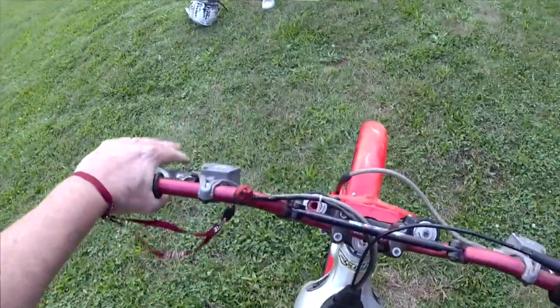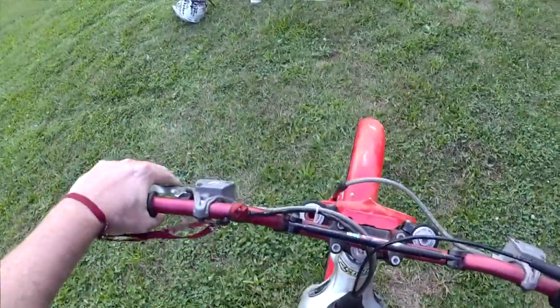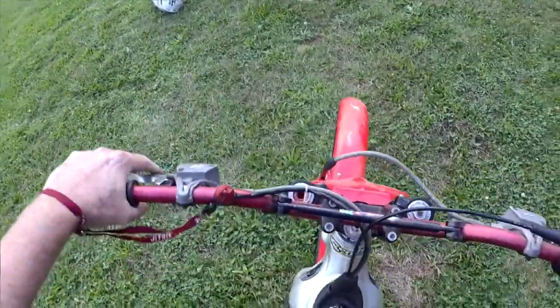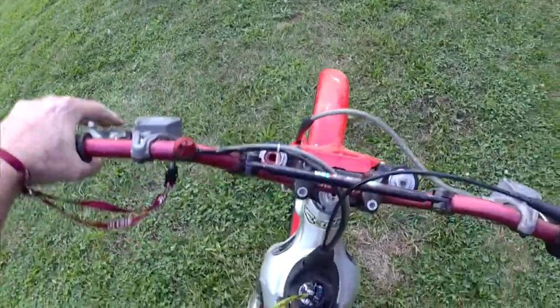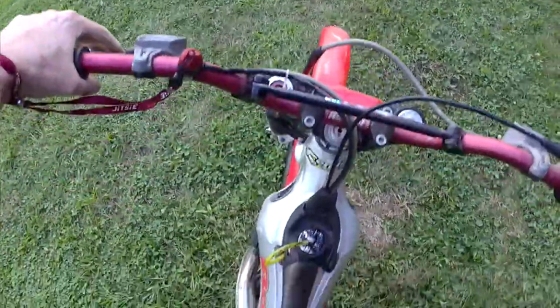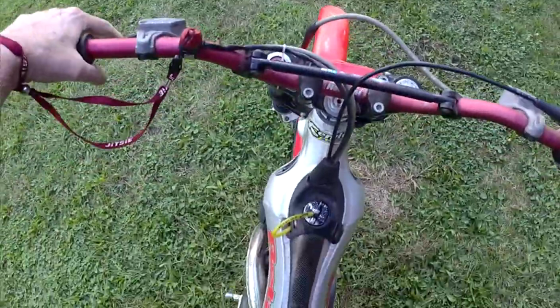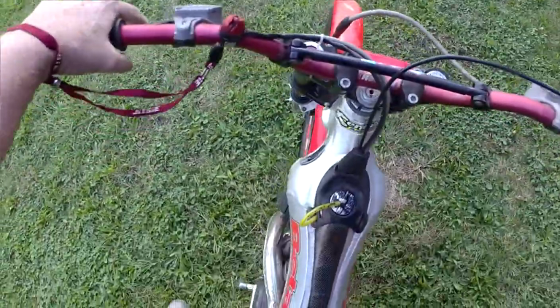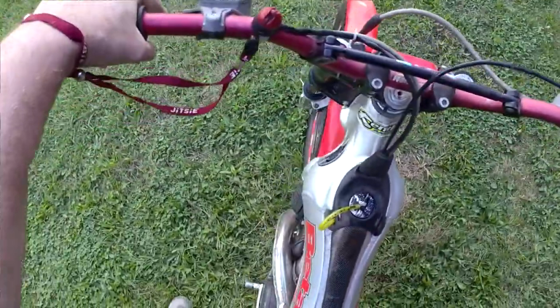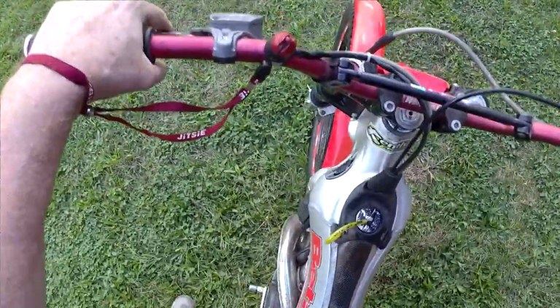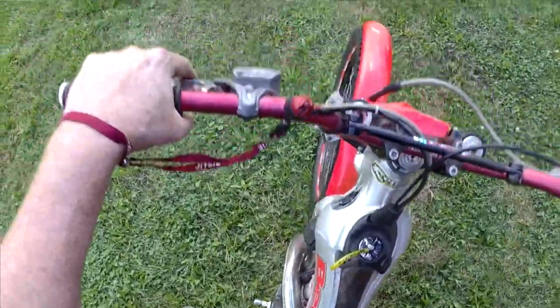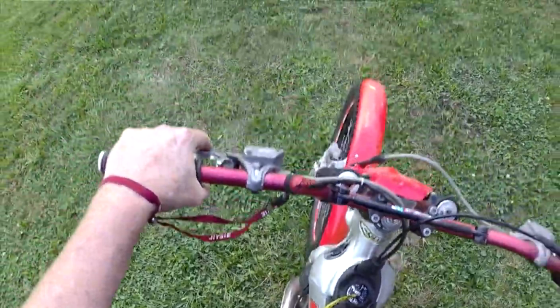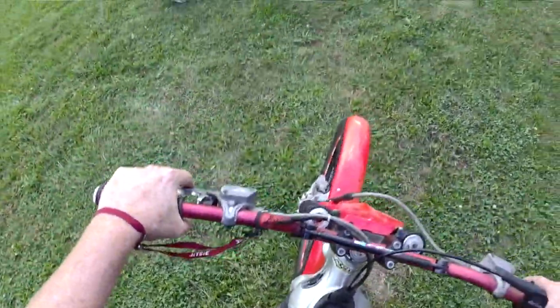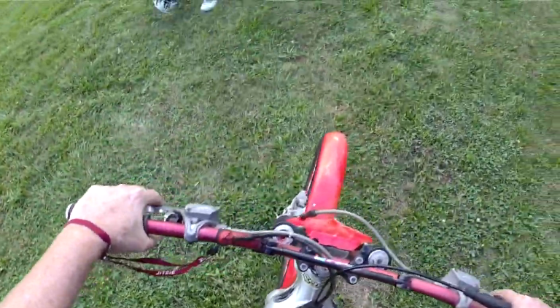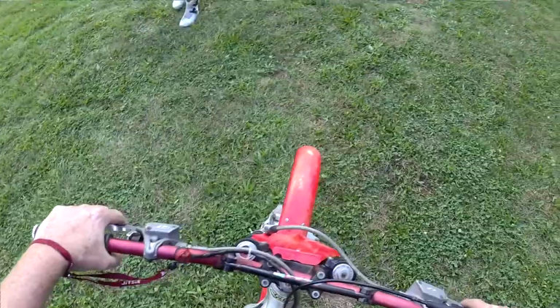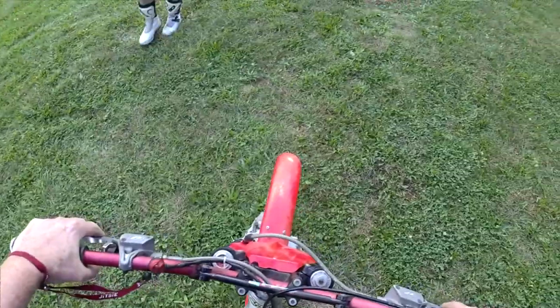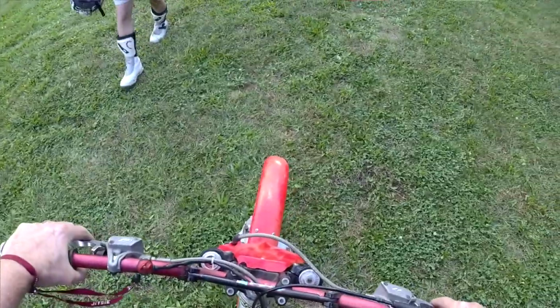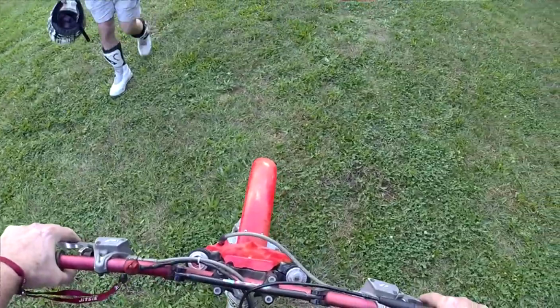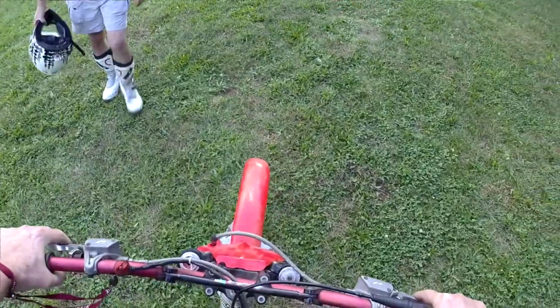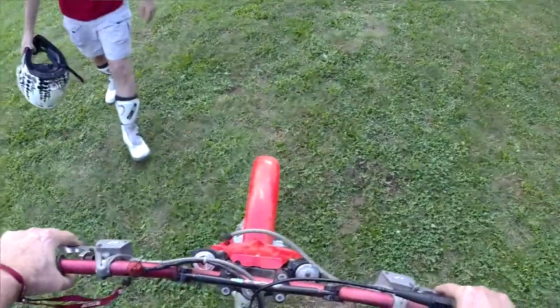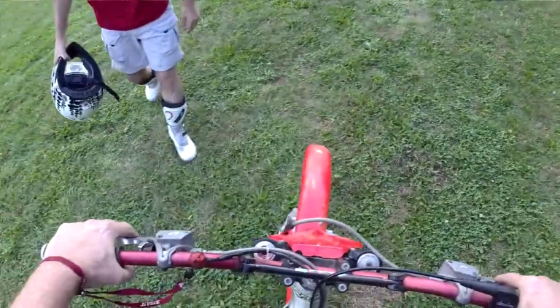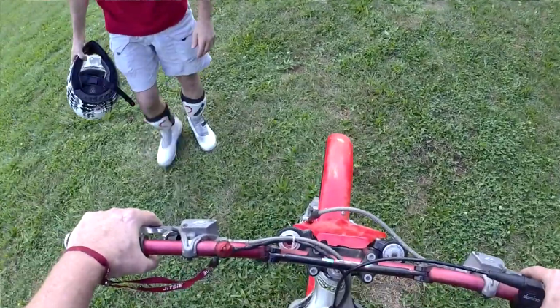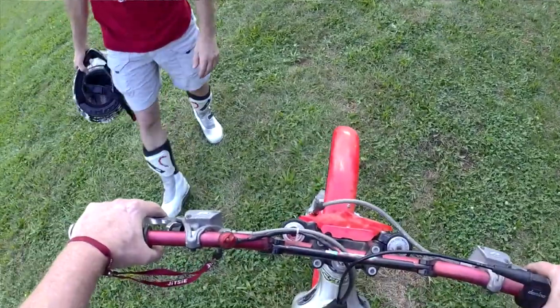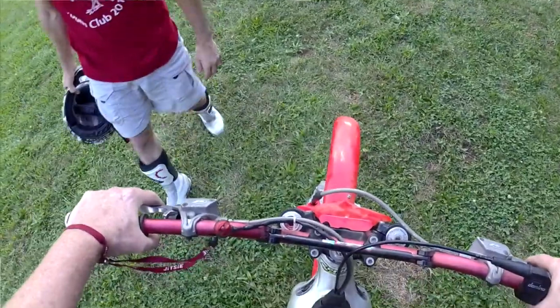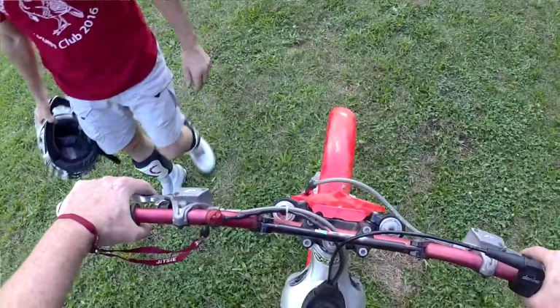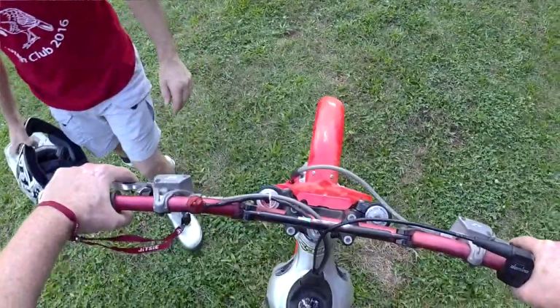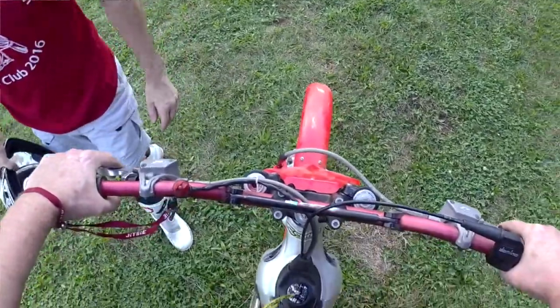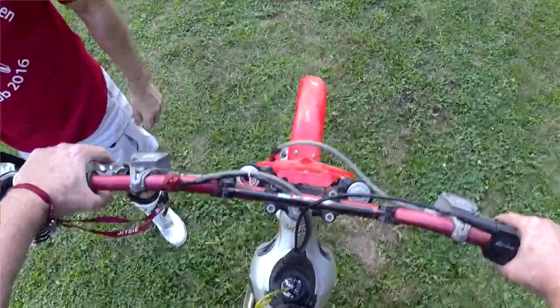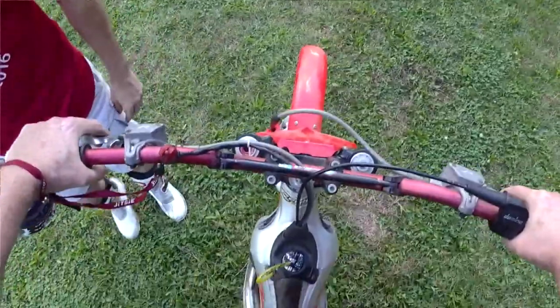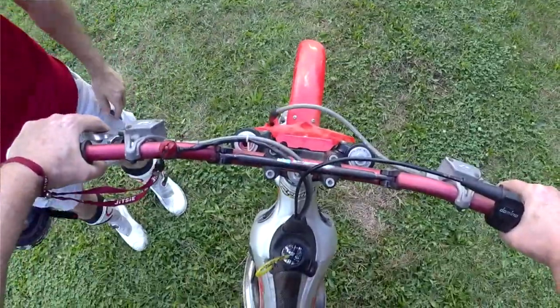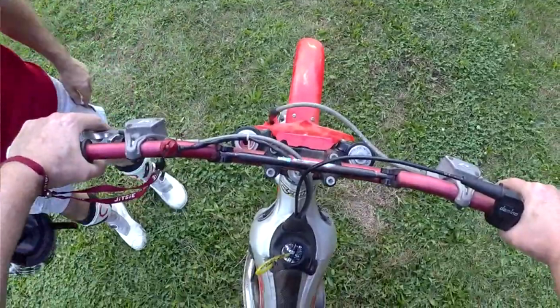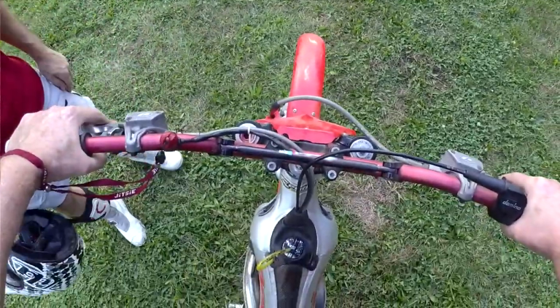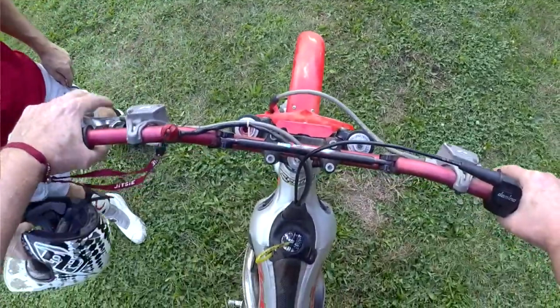Don't do that — don't just pop that clutch. This thing is crazy, isn't it?